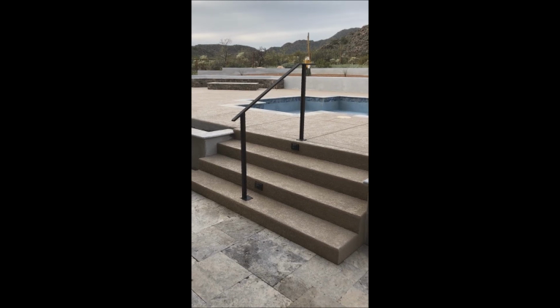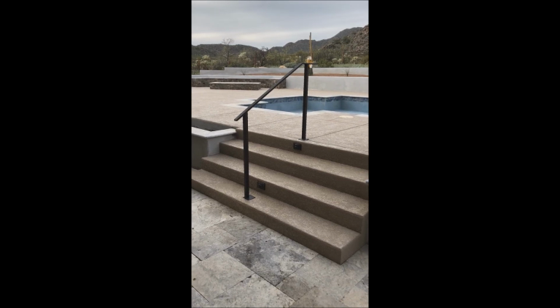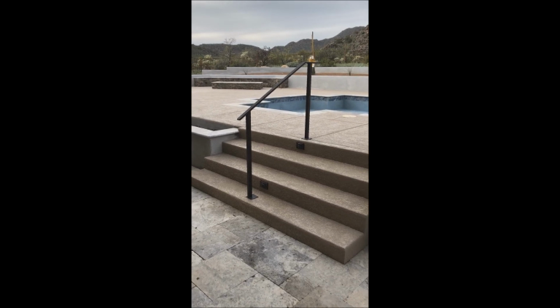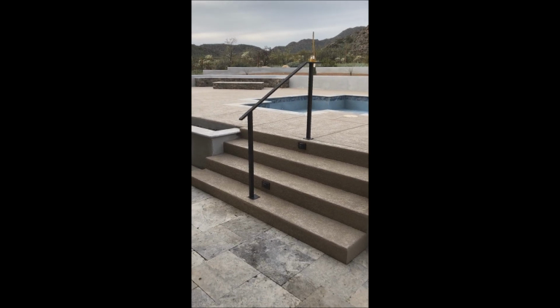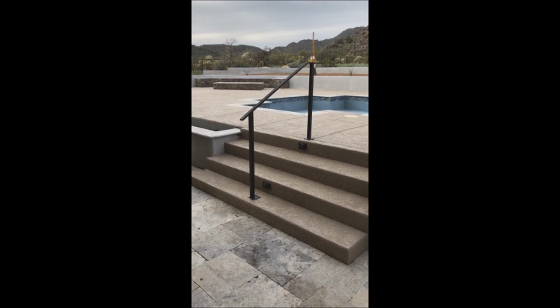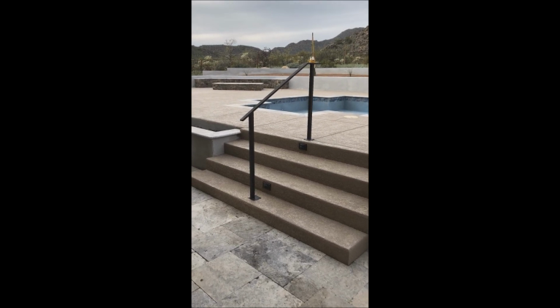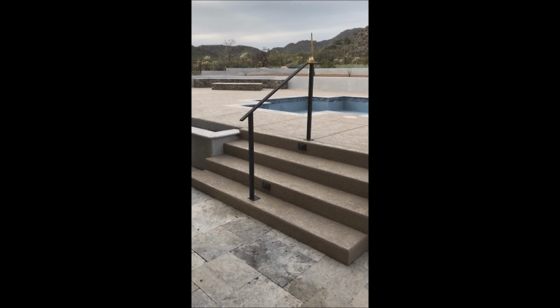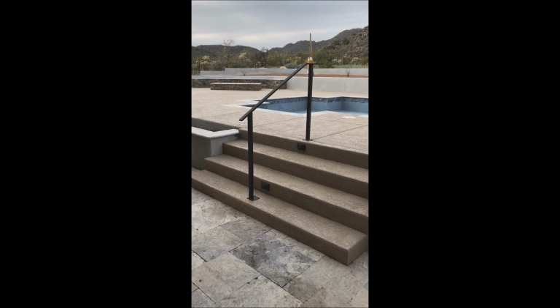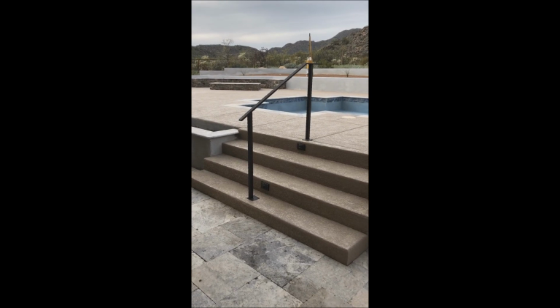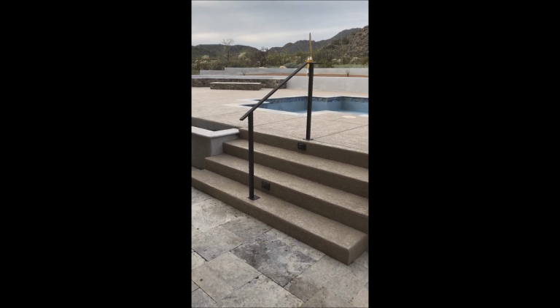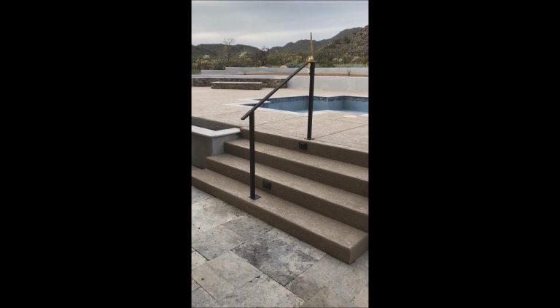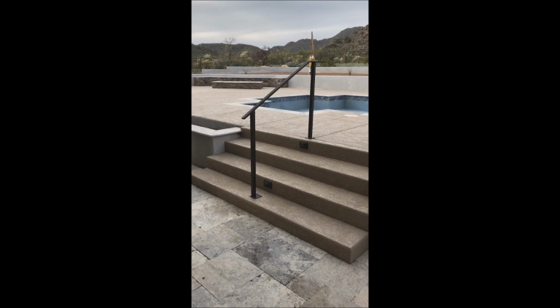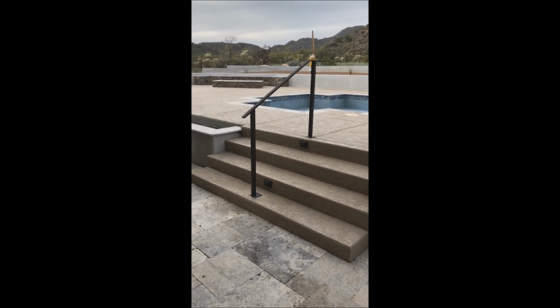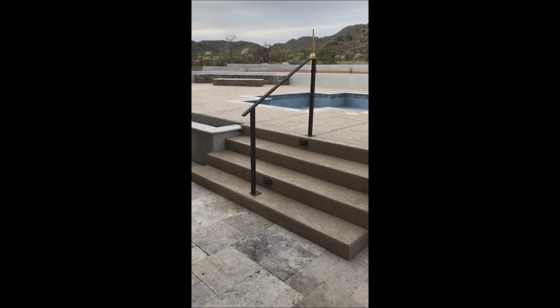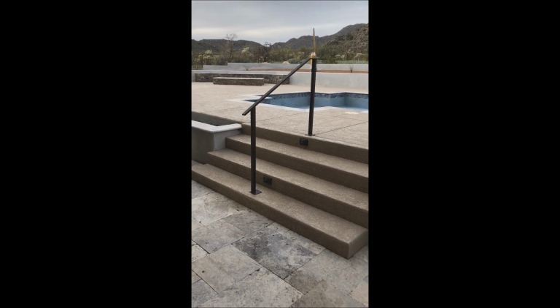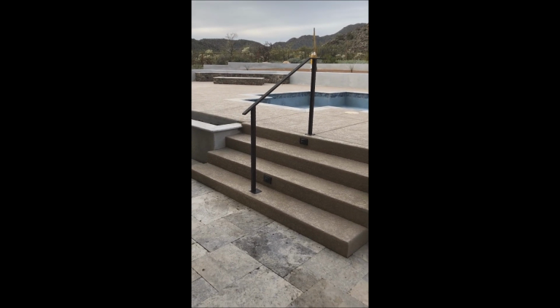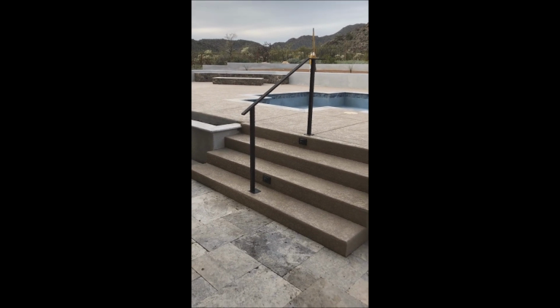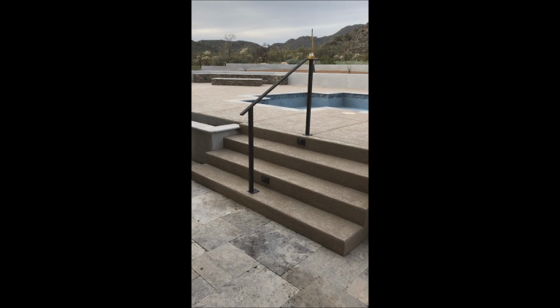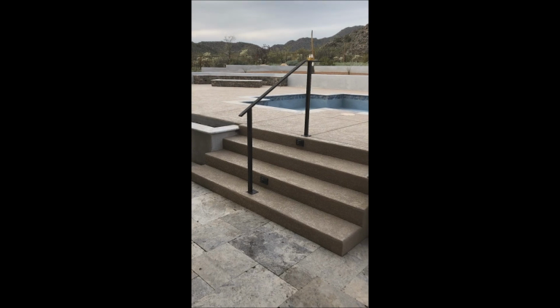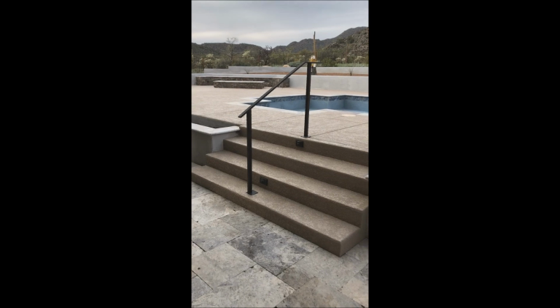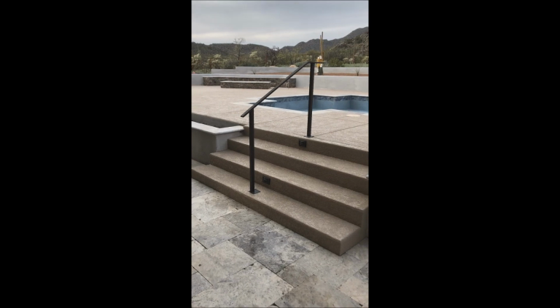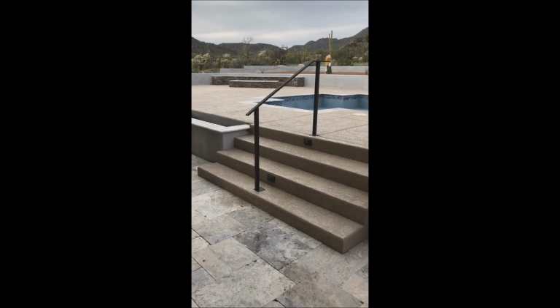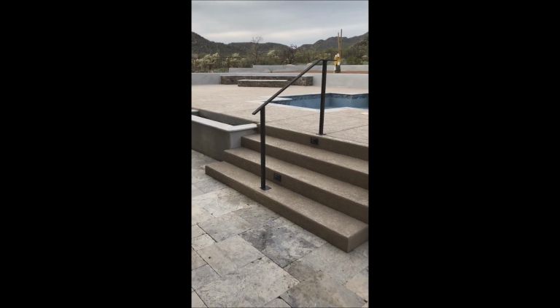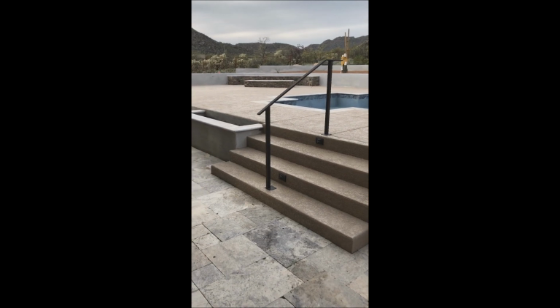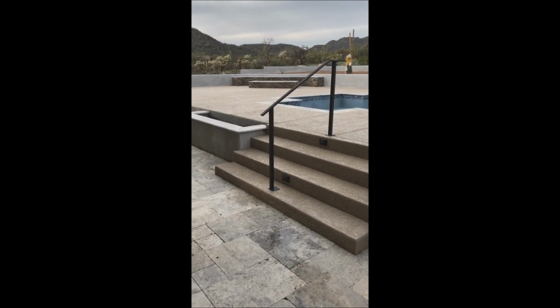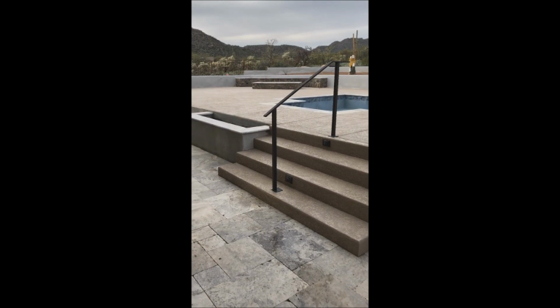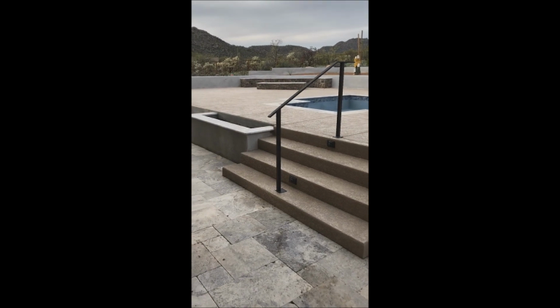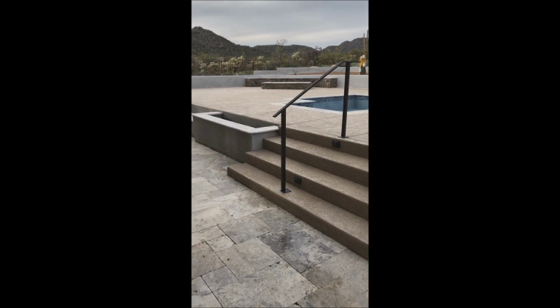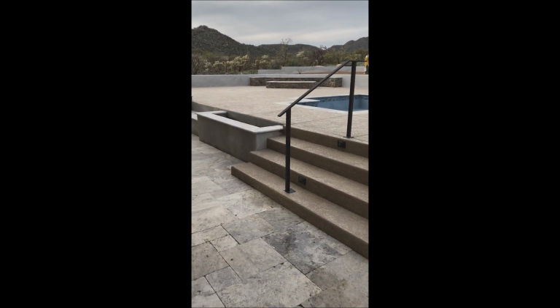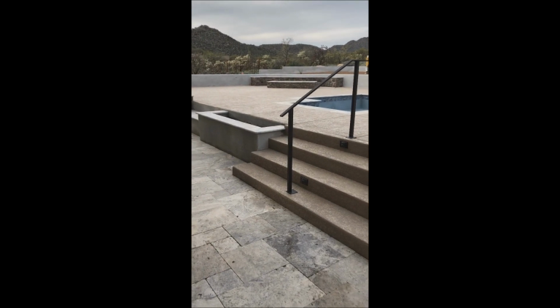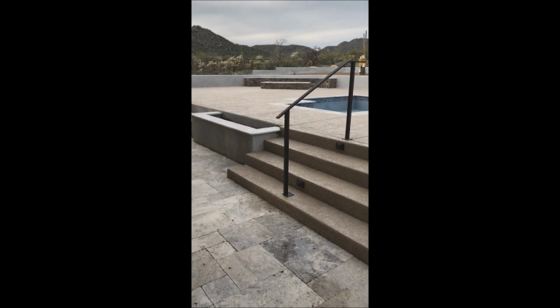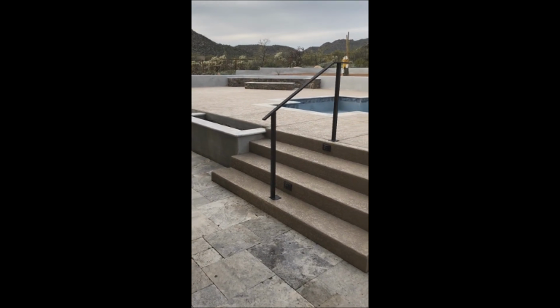Hi, this is Jeff O'Neill with Affordable Fencing Gates. Stopped by one of our job sites today — just wanted to show you guys one of our installs for the day.